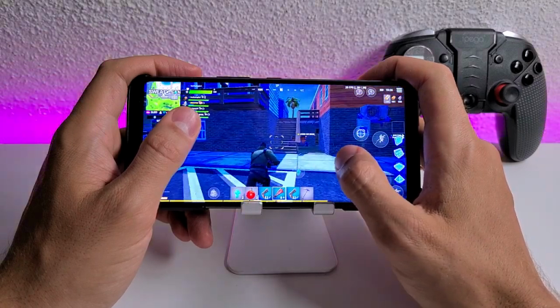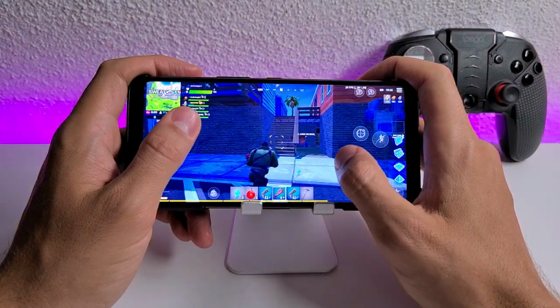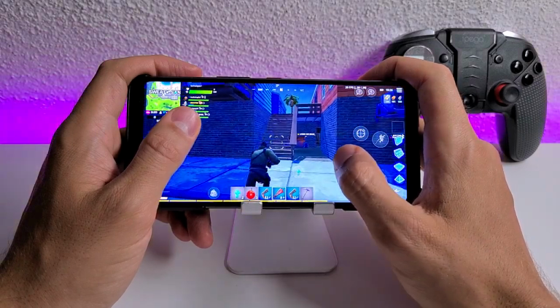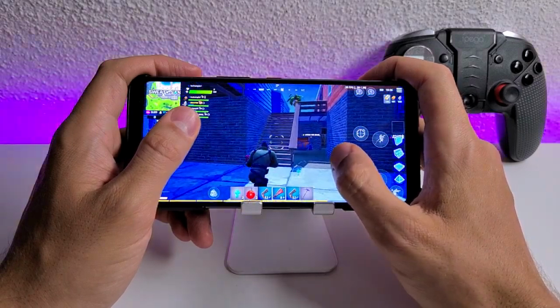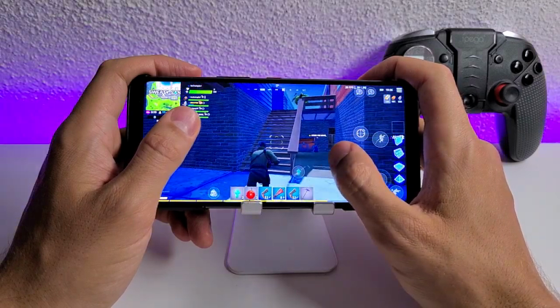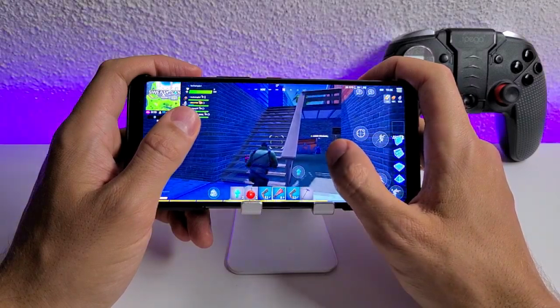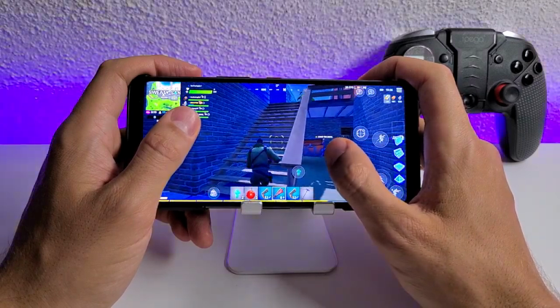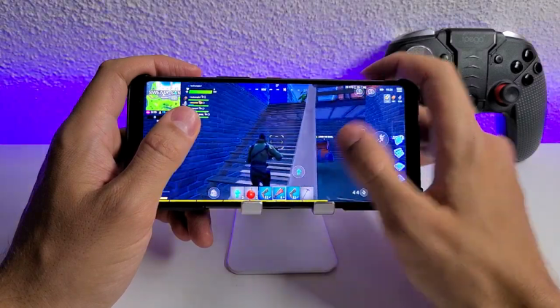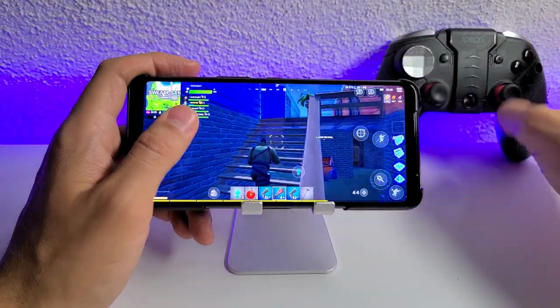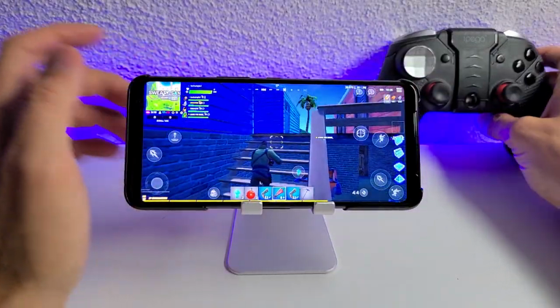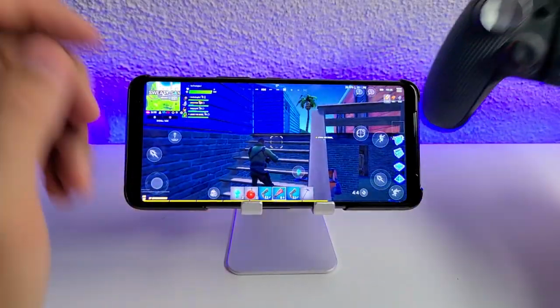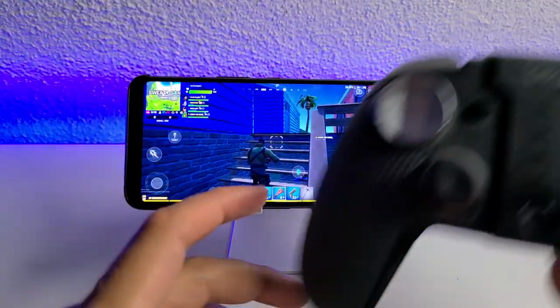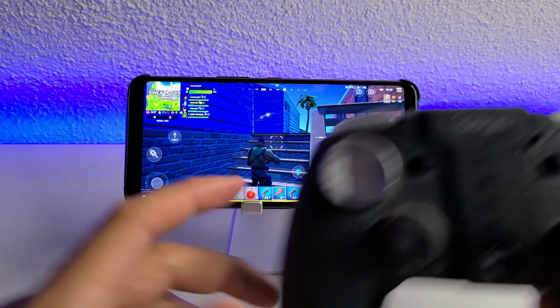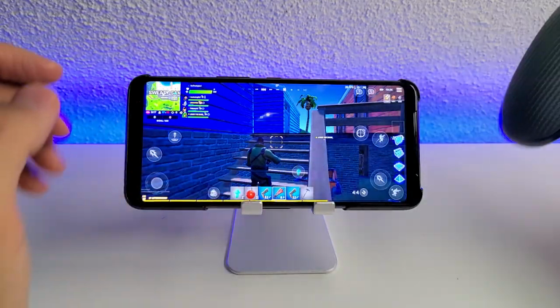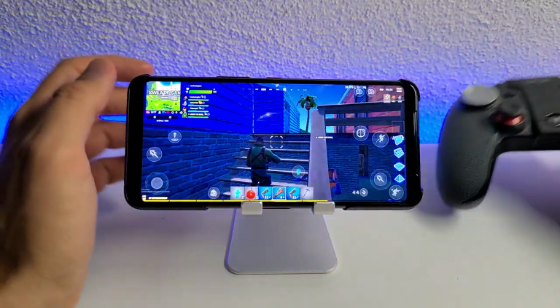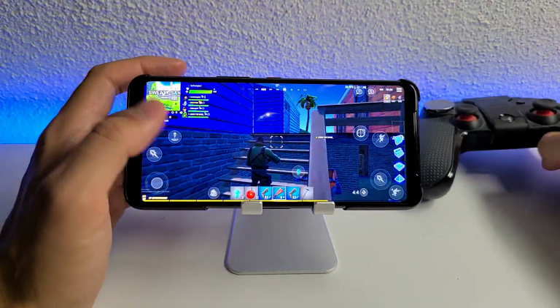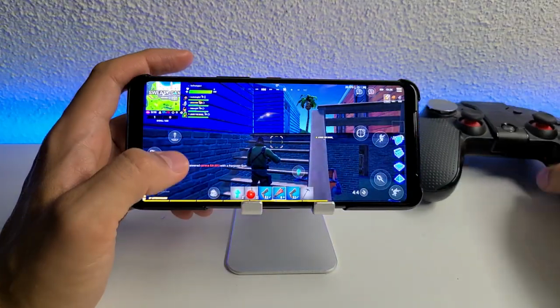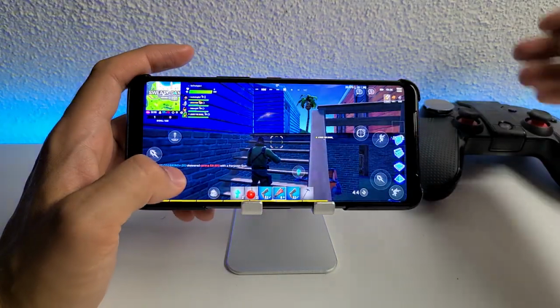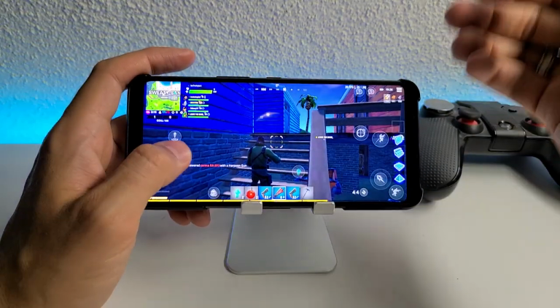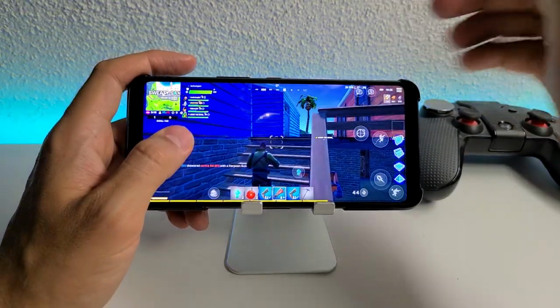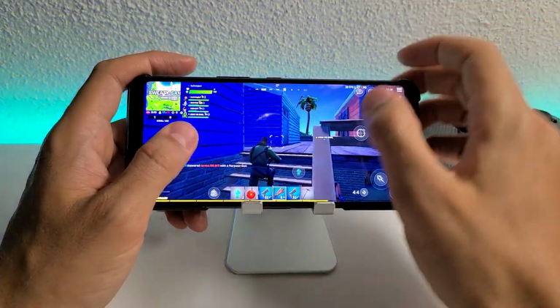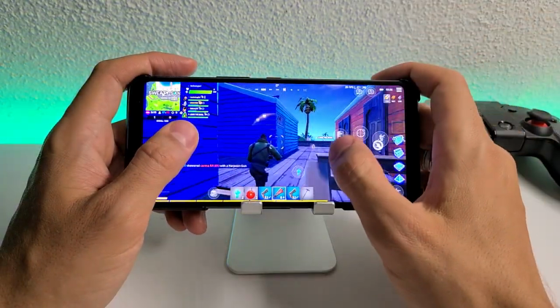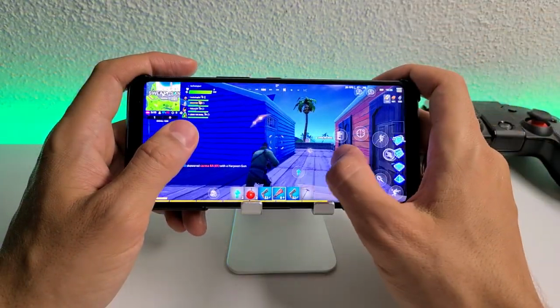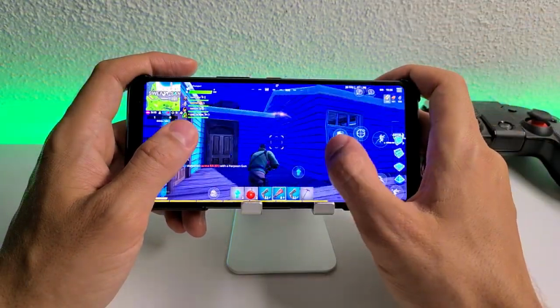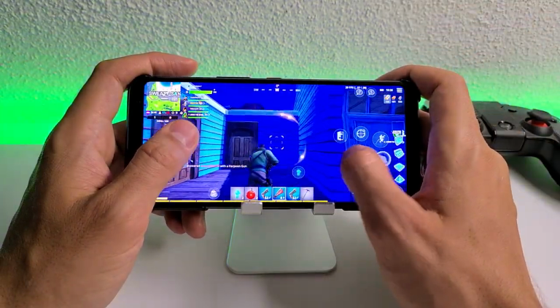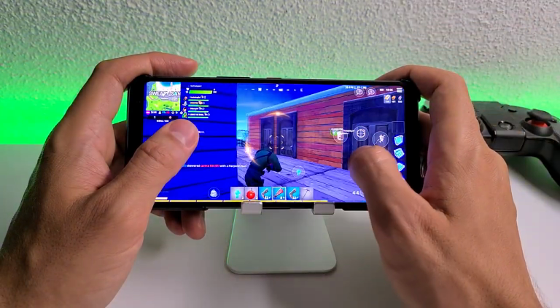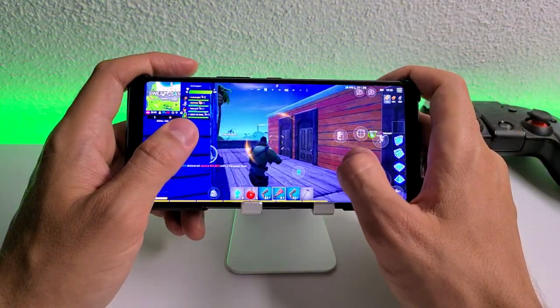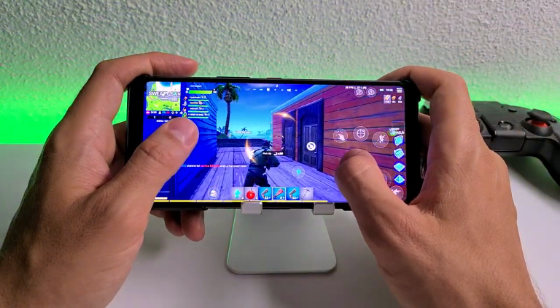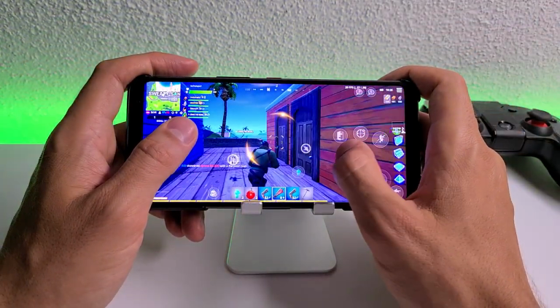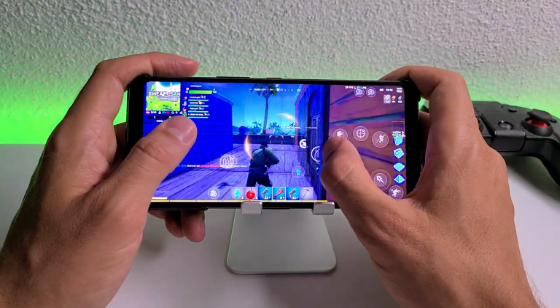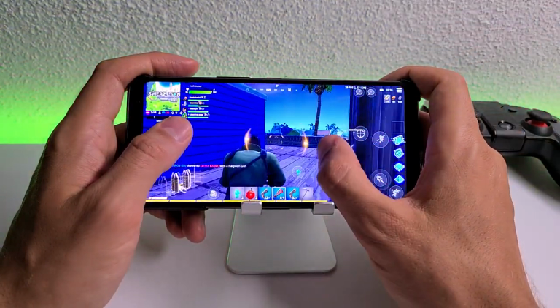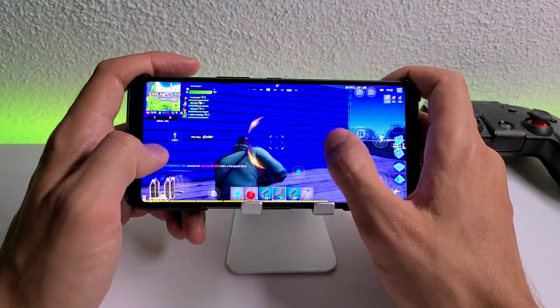You probably have a gamepad — and oh my god, why didn't I connect it? Fortnite supports gamepad. I don't know why I didn't do that. I just don't get it.